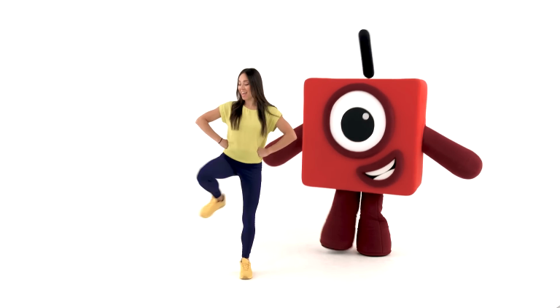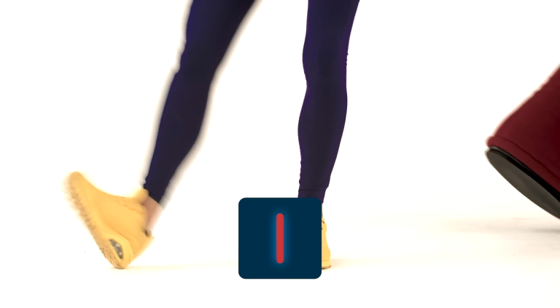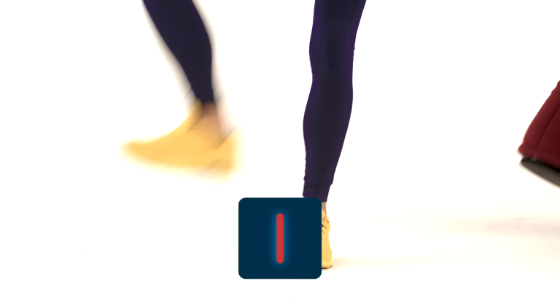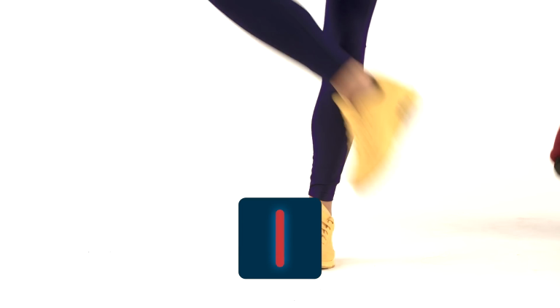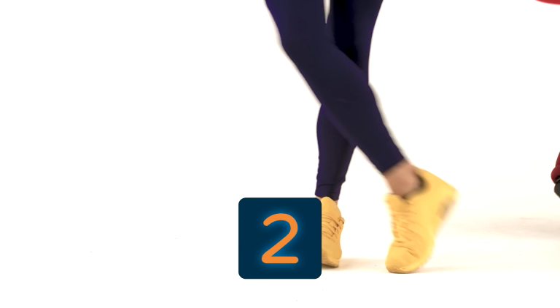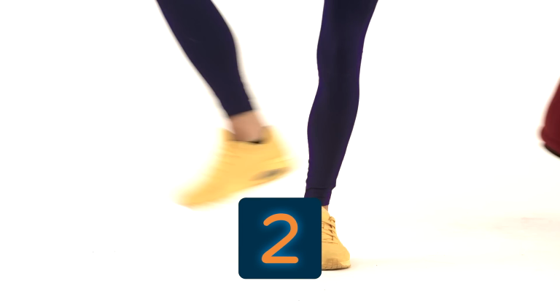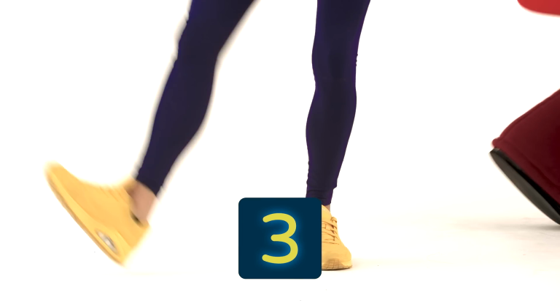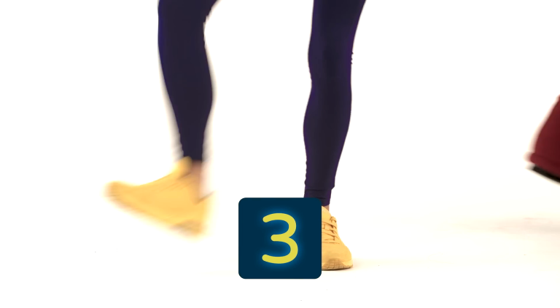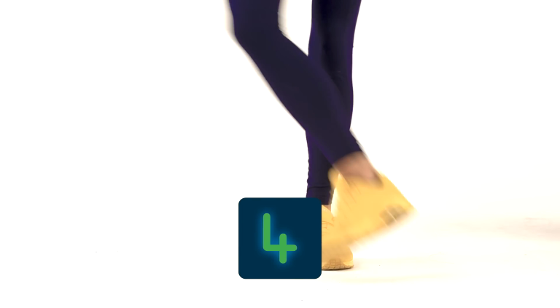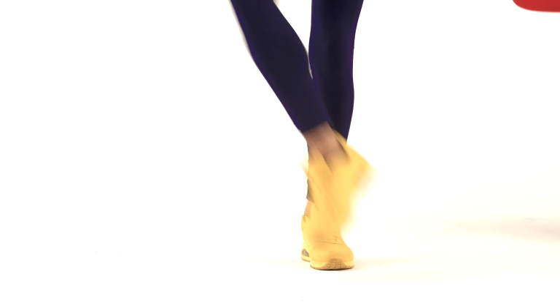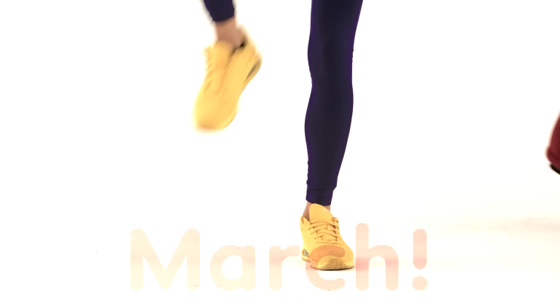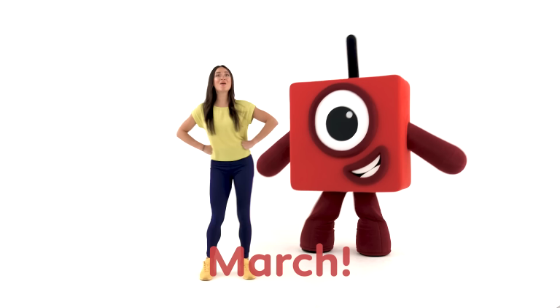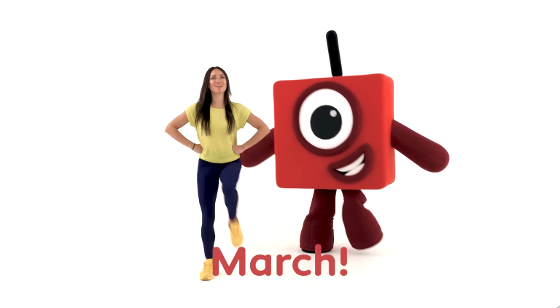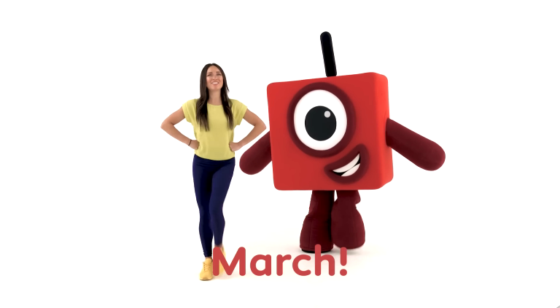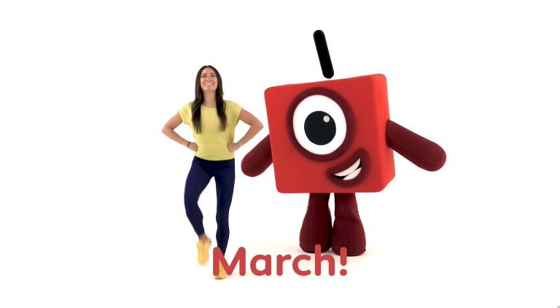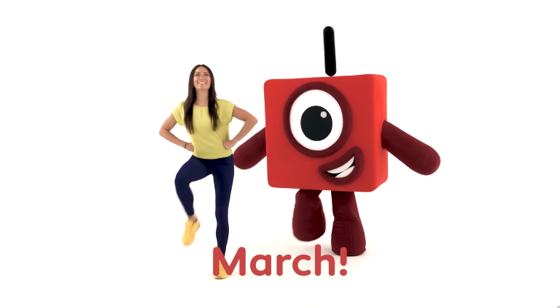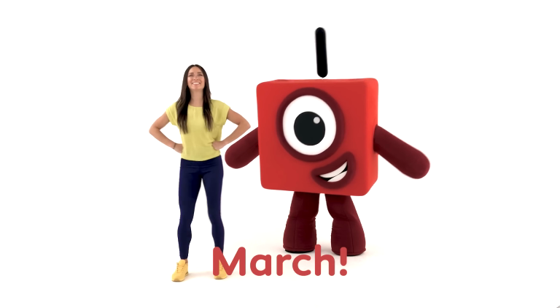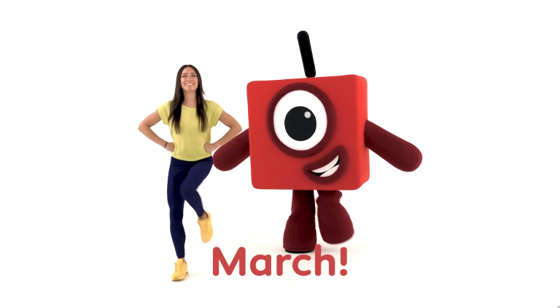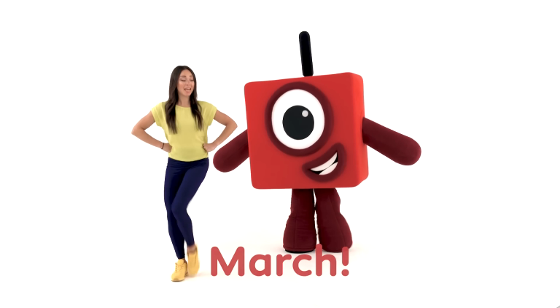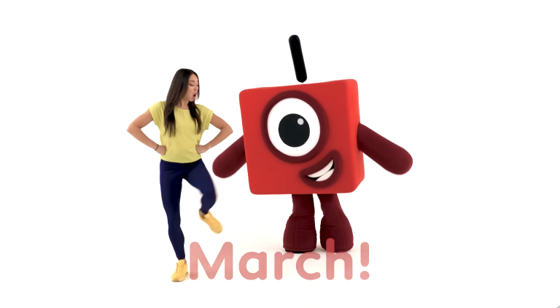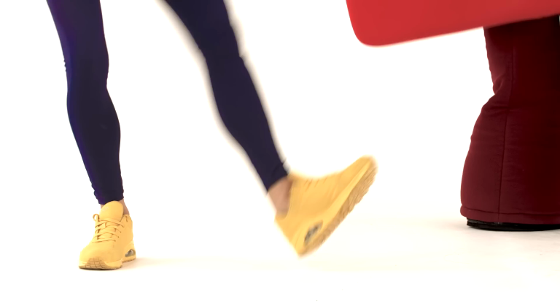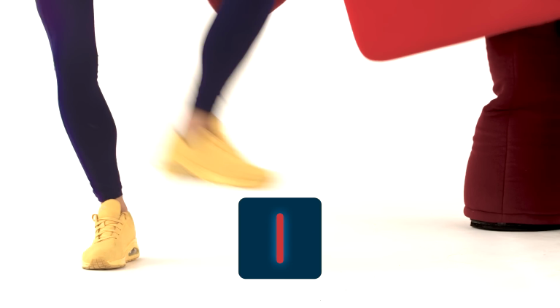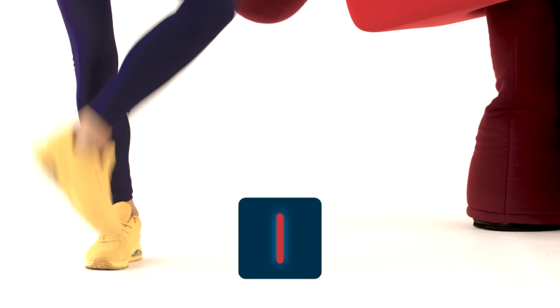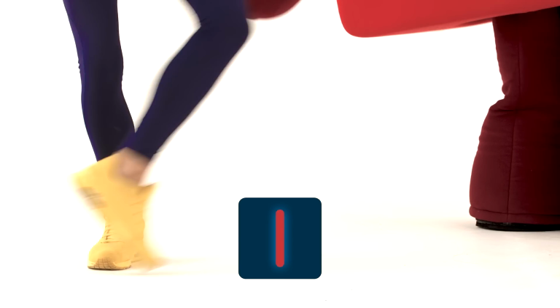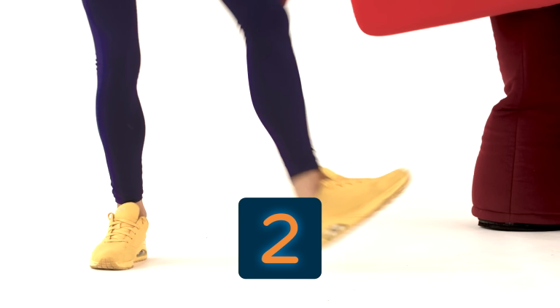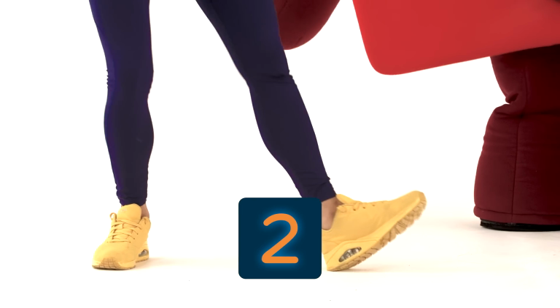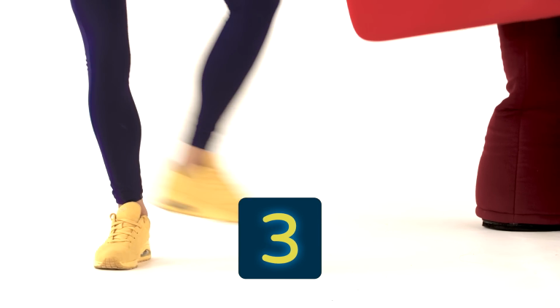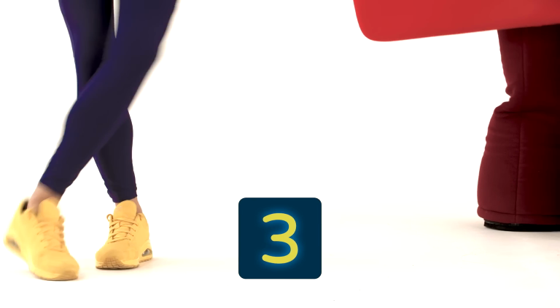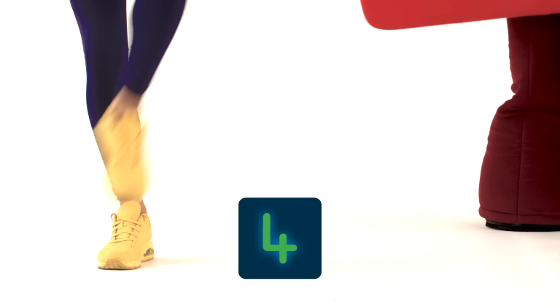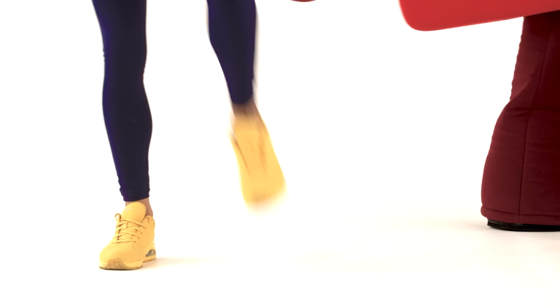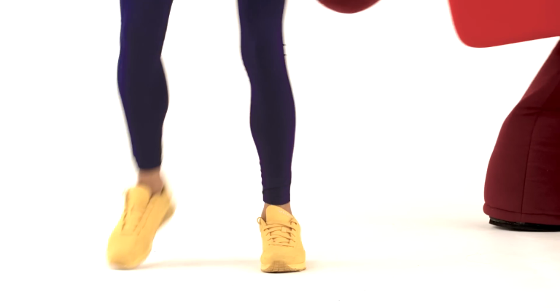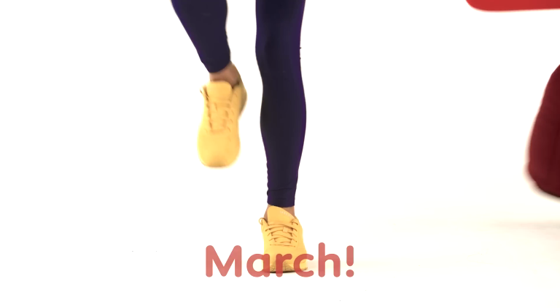One, two, three, four, march! One, two, three, four, march!